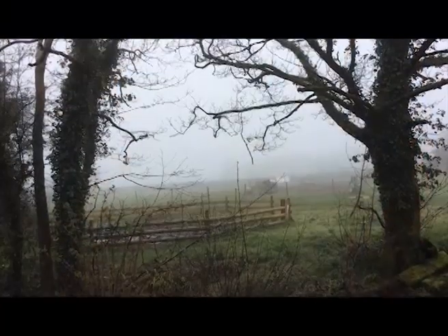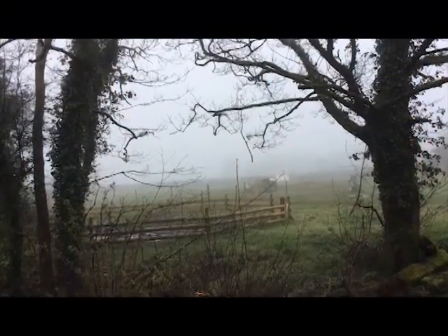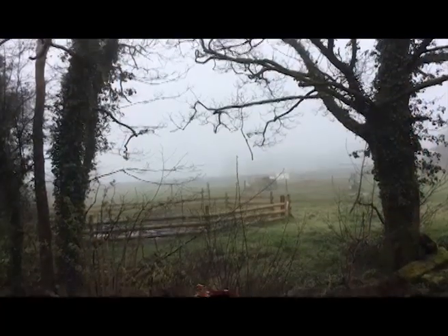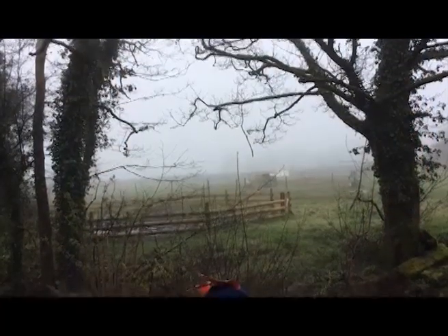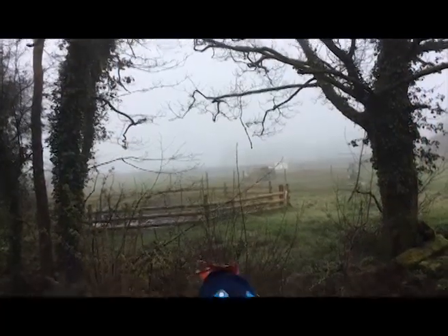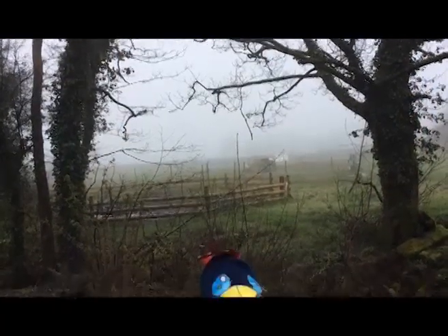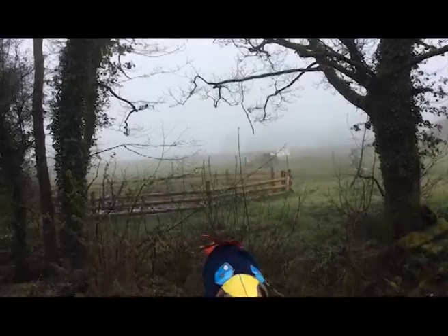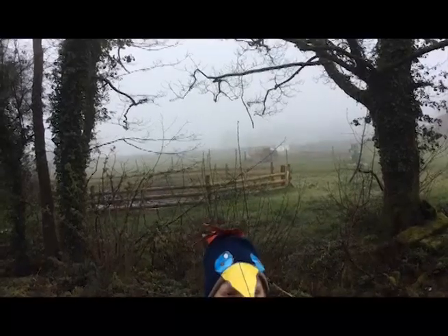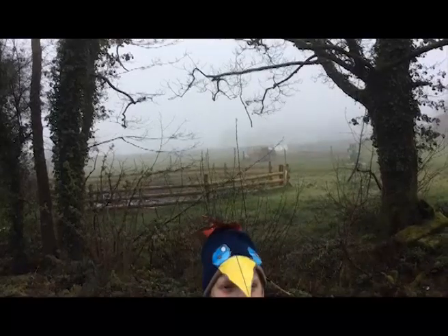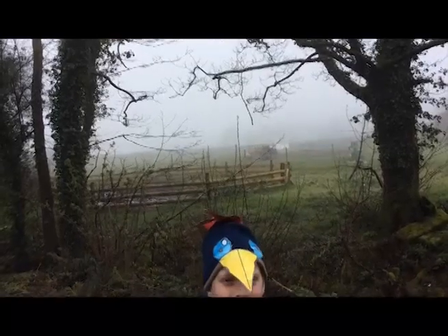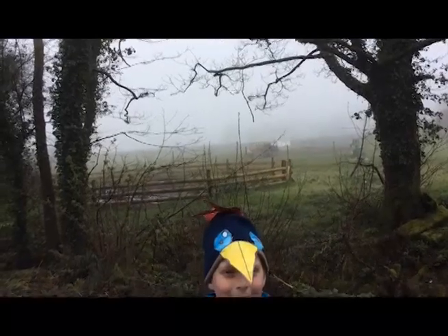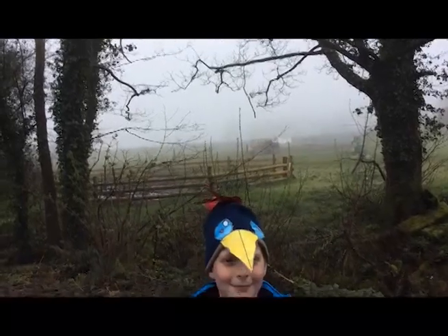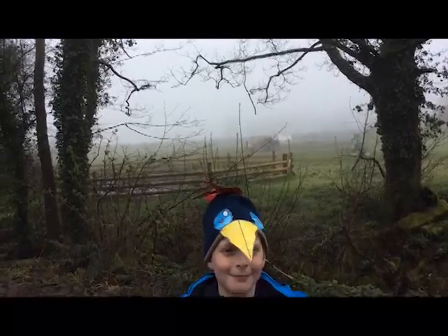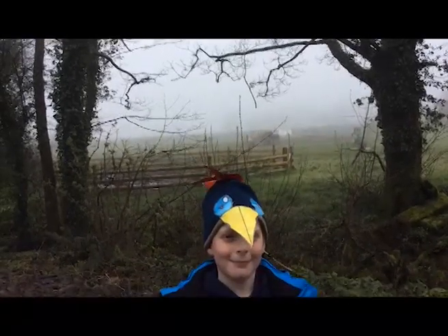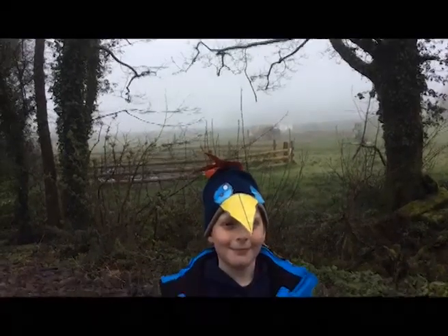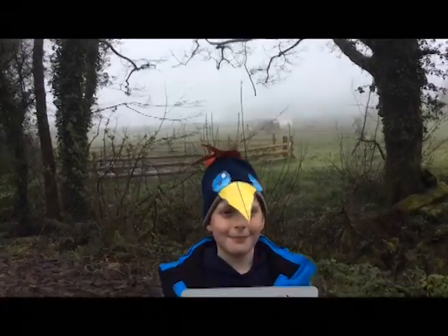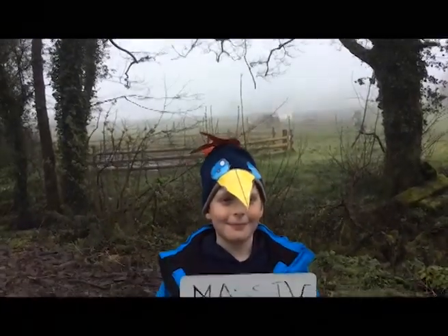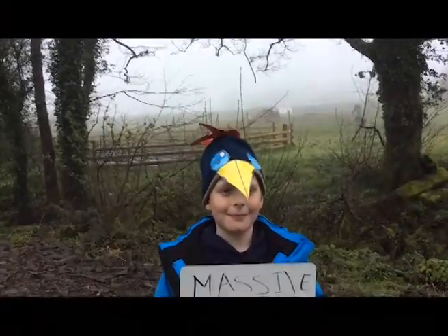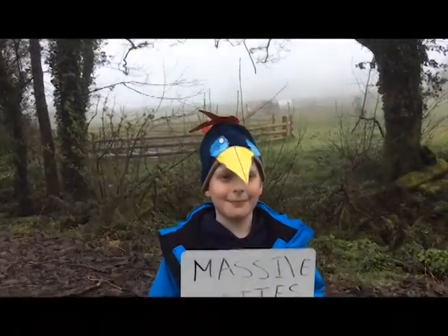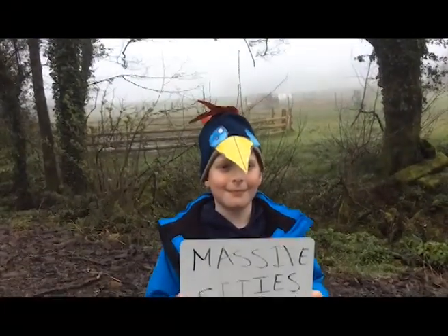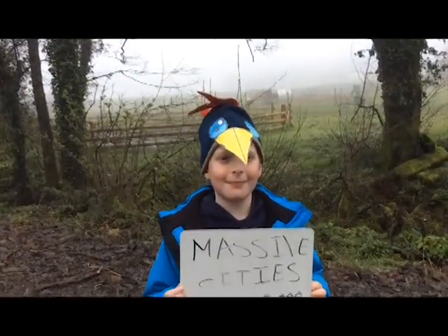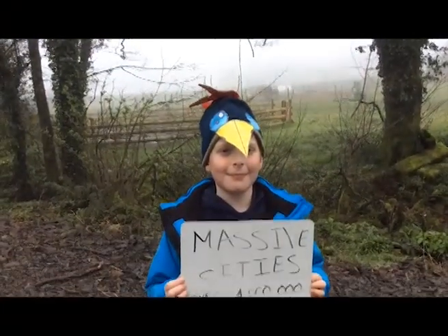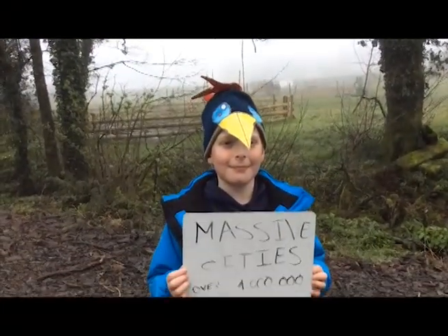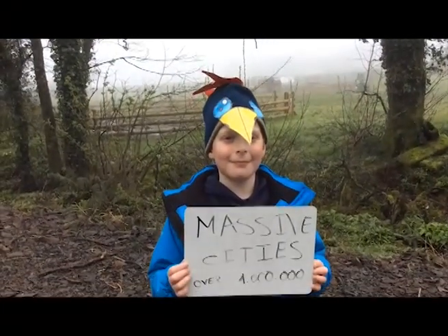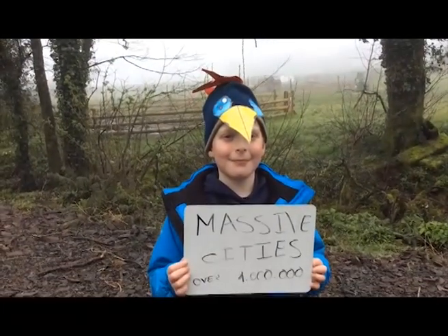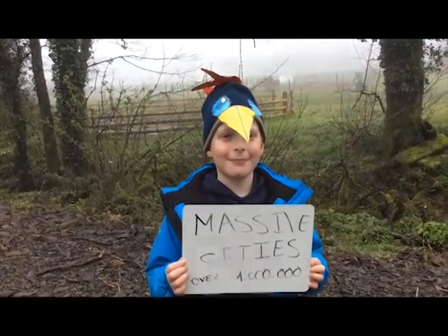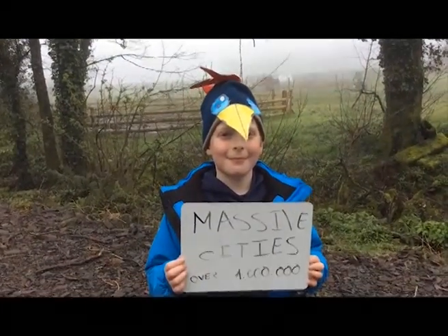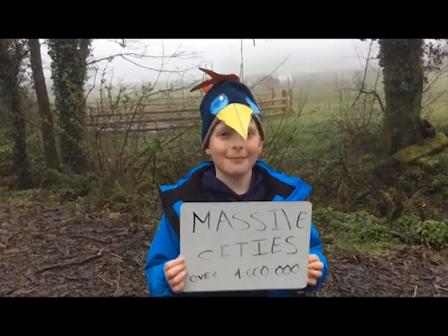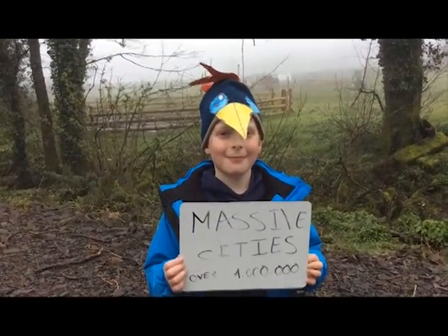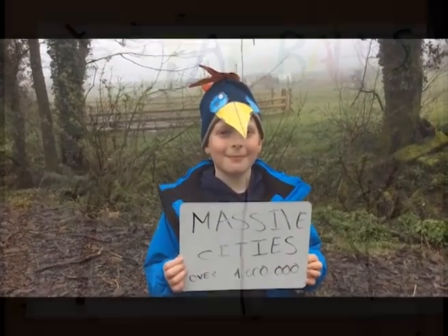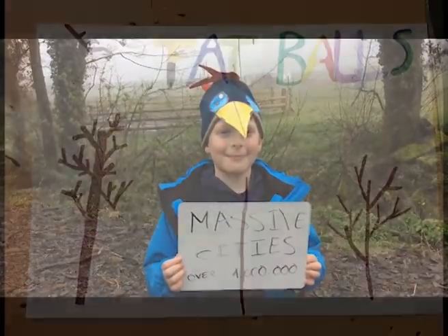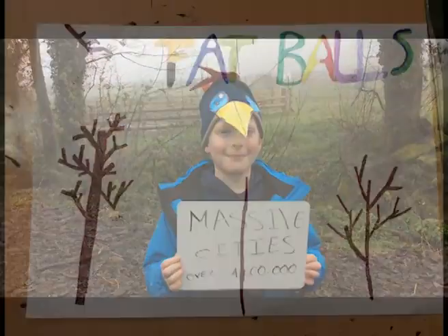Starlings often roost in massive numbers. Some city hotspots can contain over a million birds.